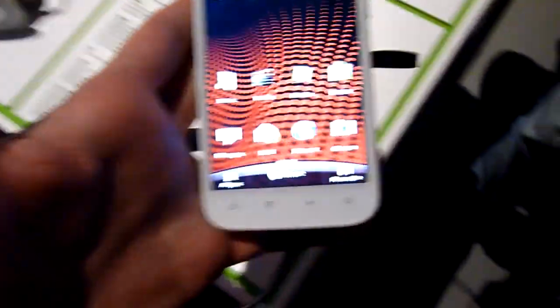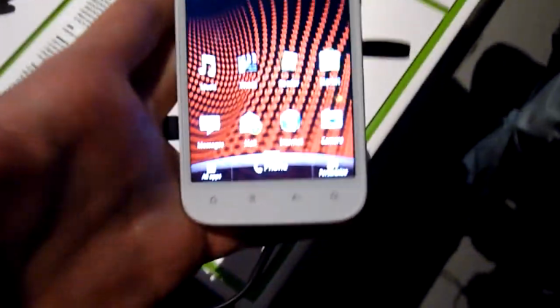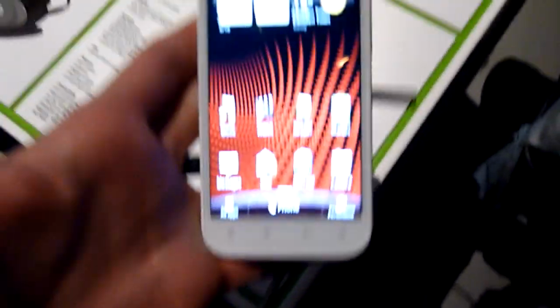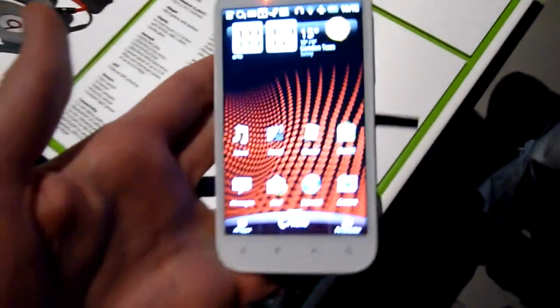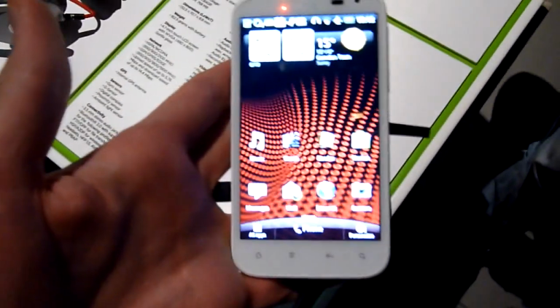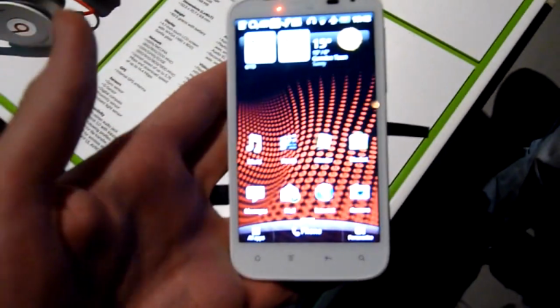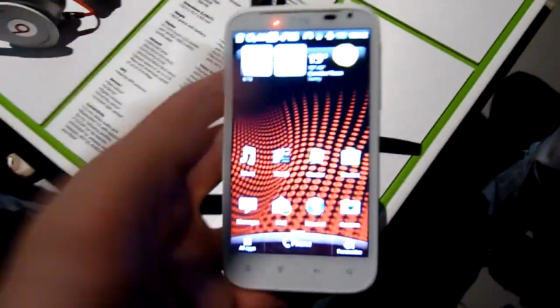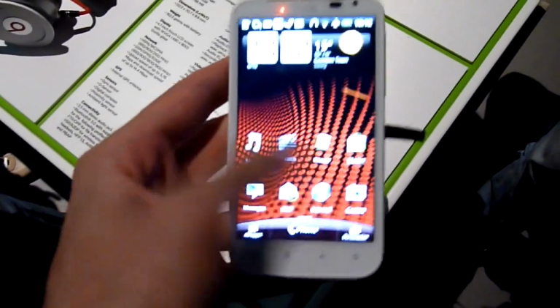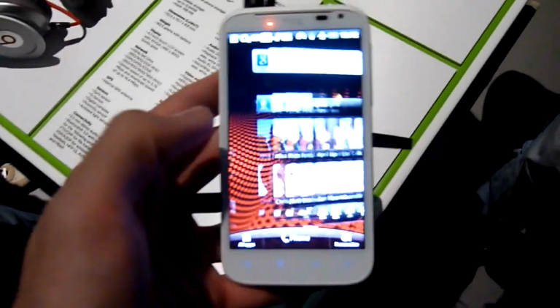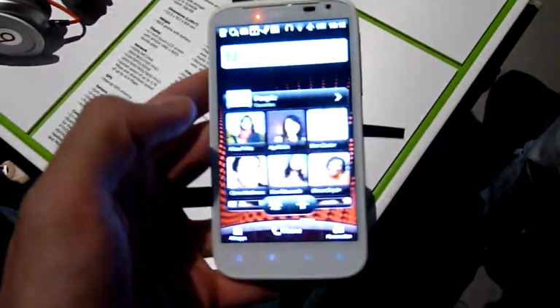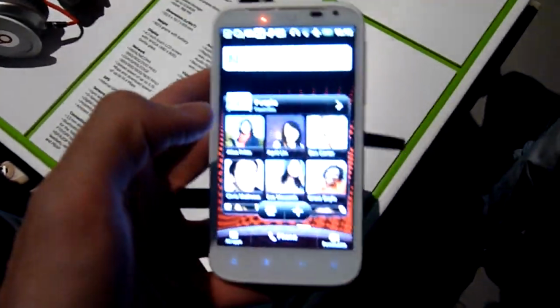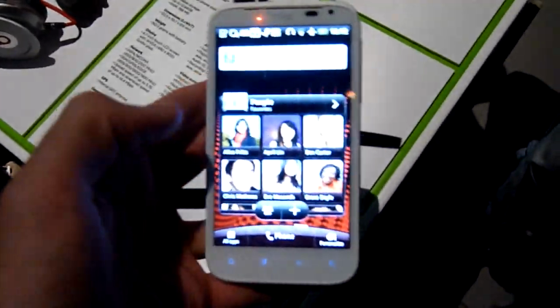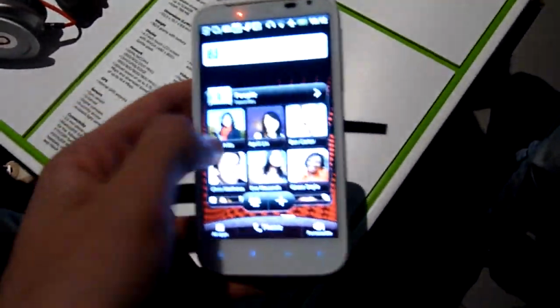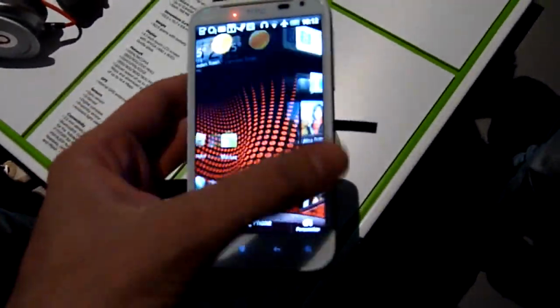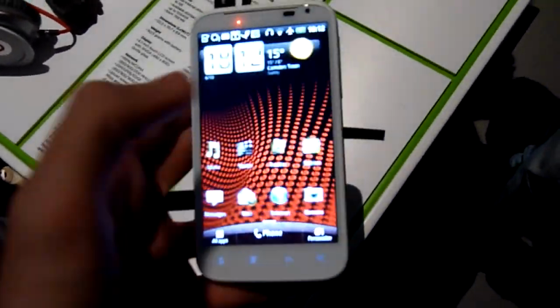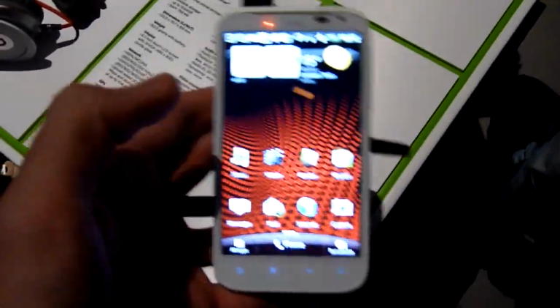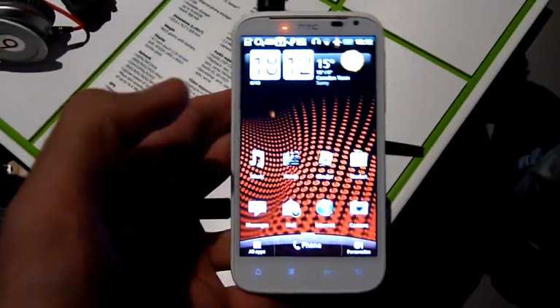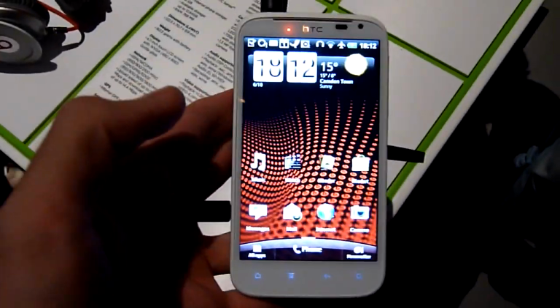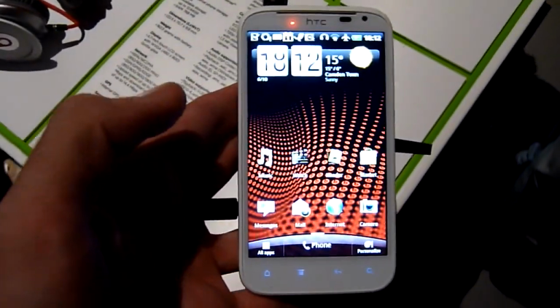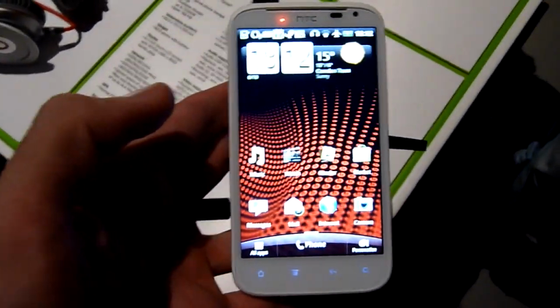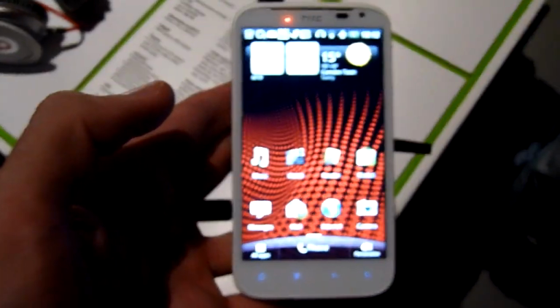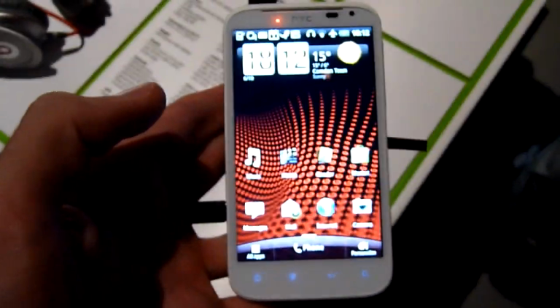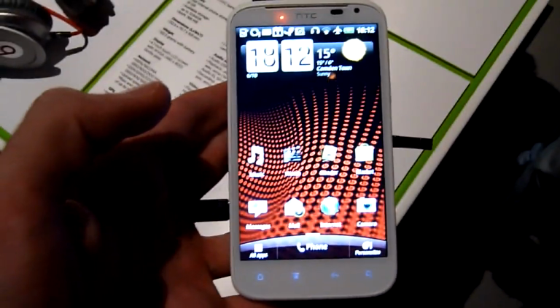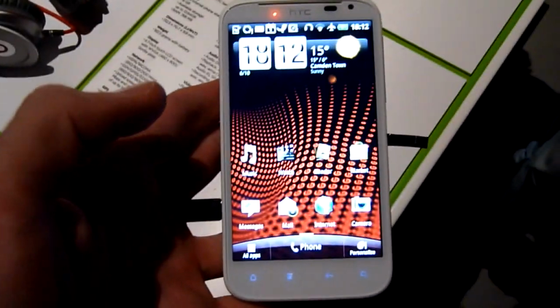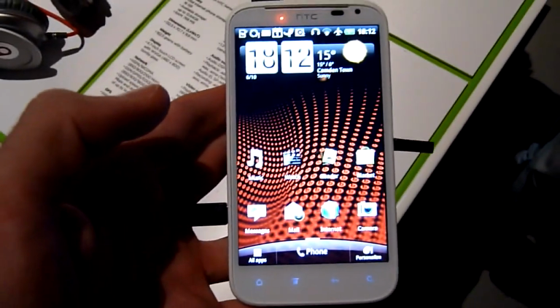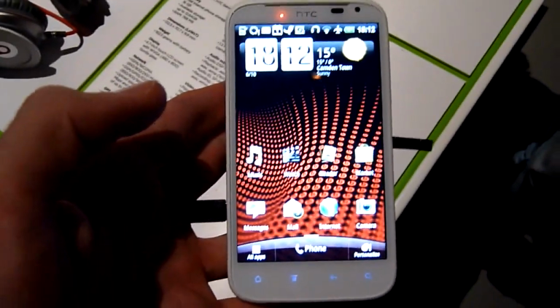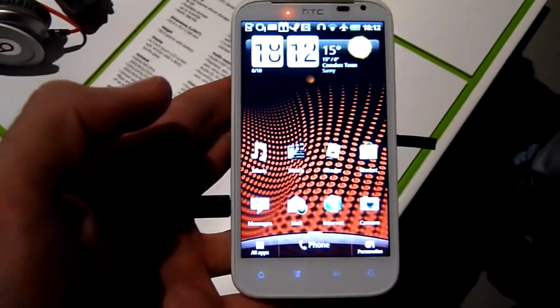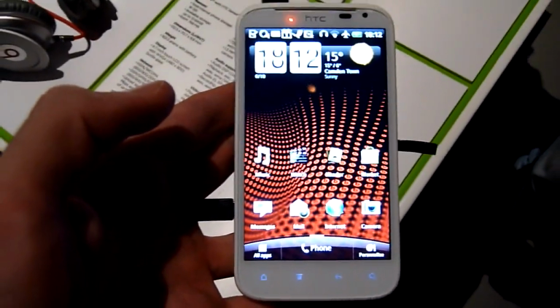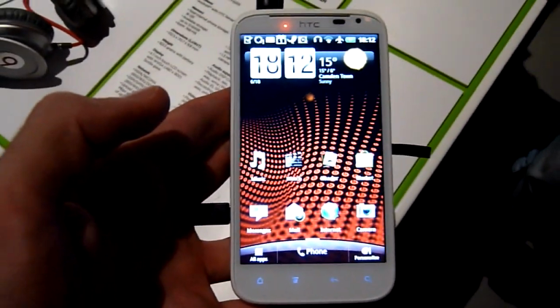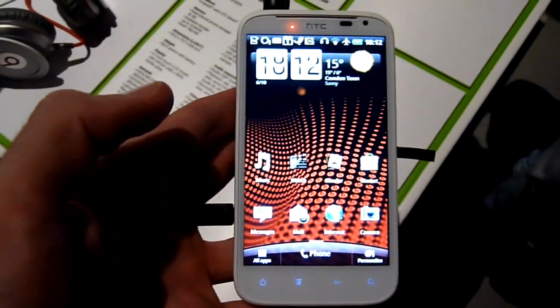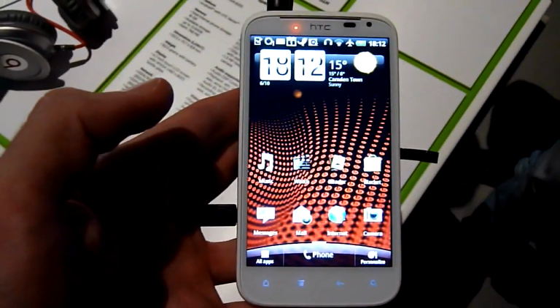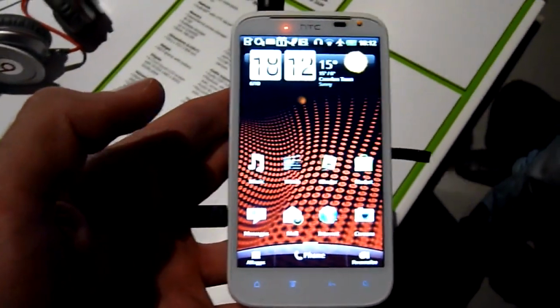The styling is white, and physically it's really similar to the HTC Titan, the Windows Phone 7 device.